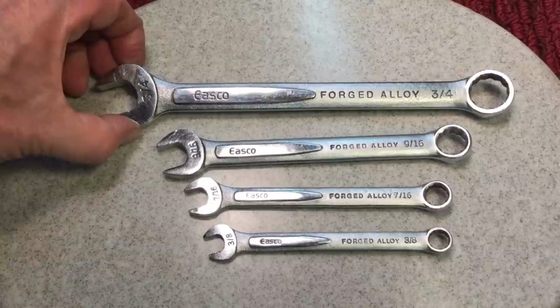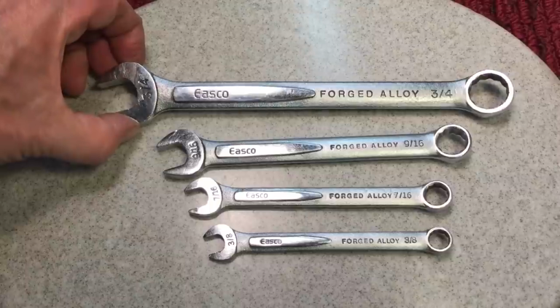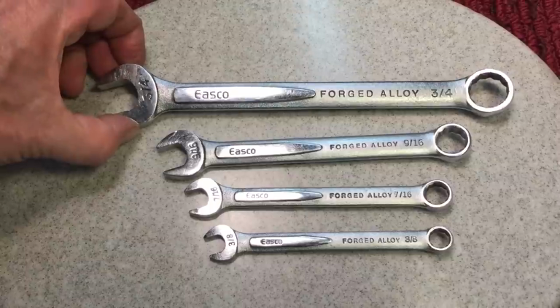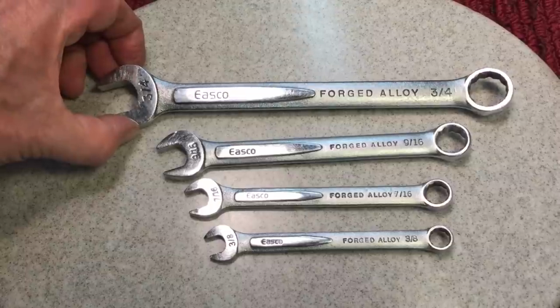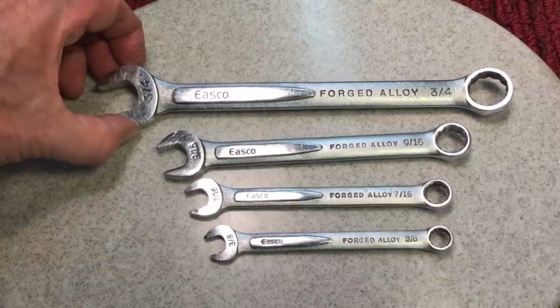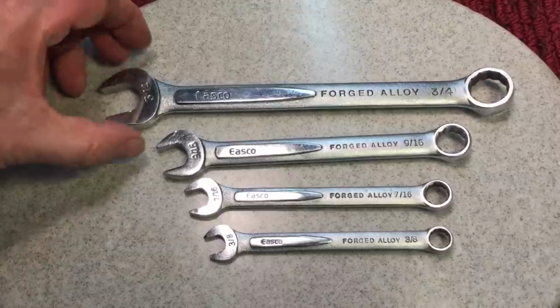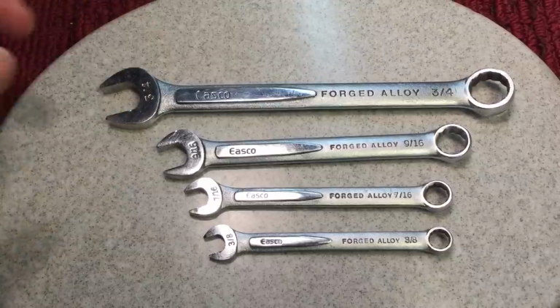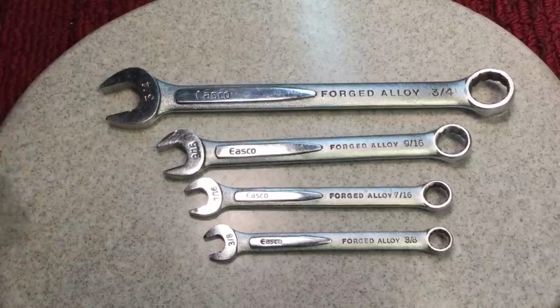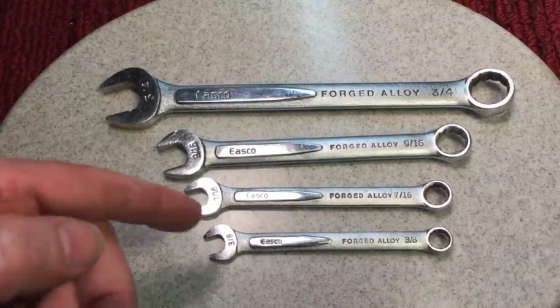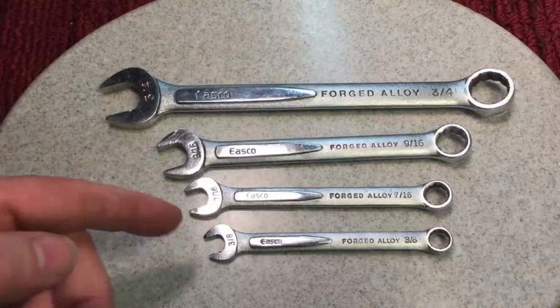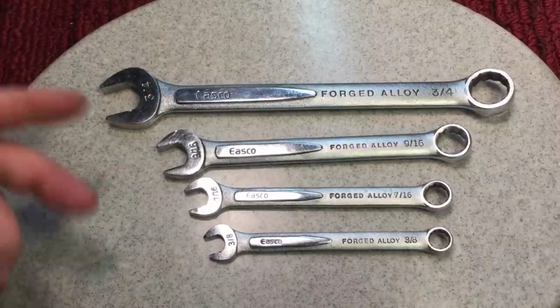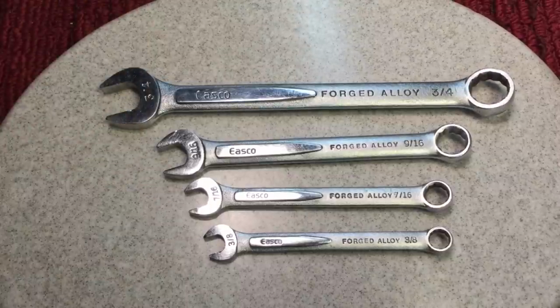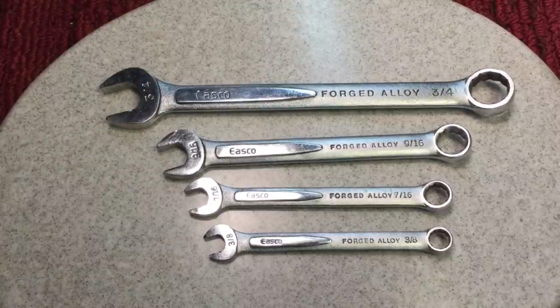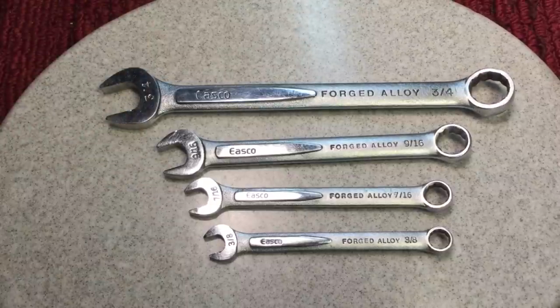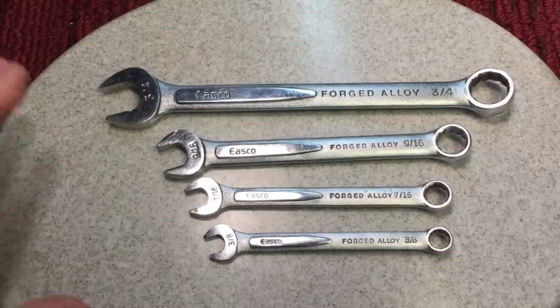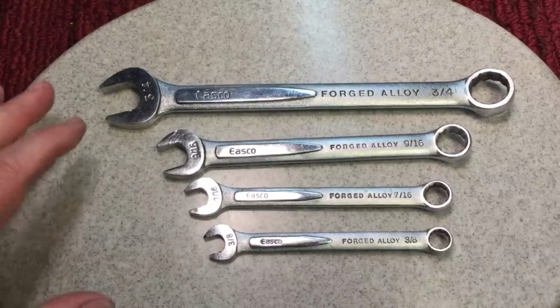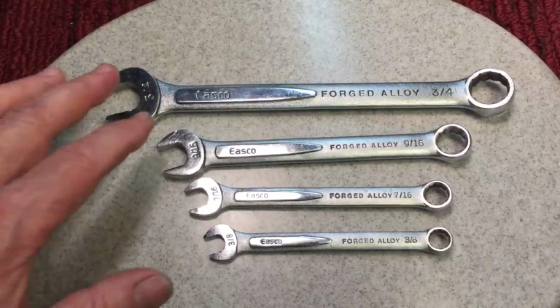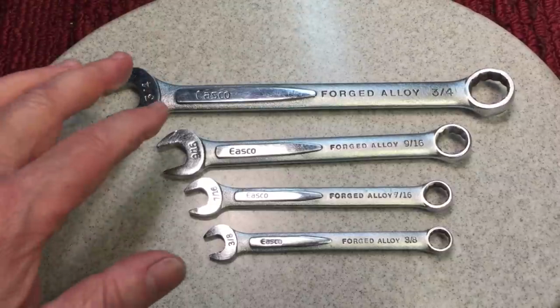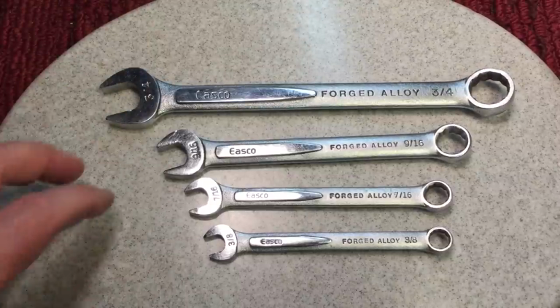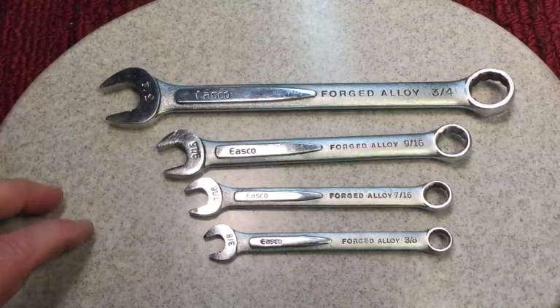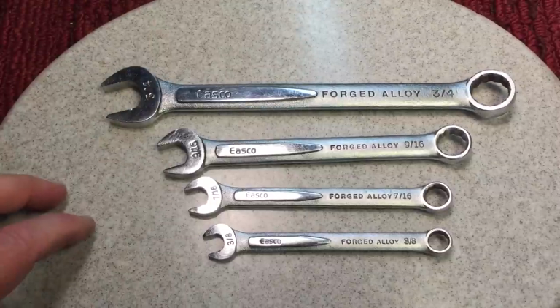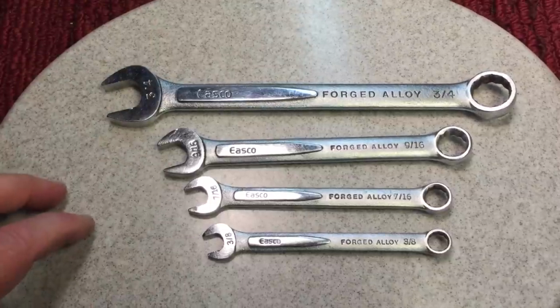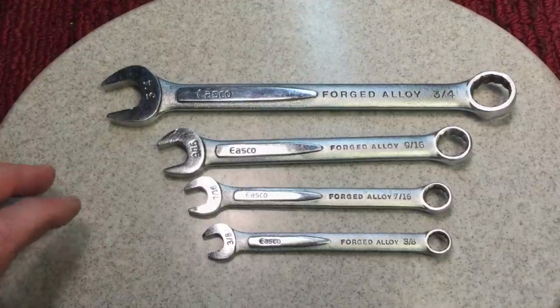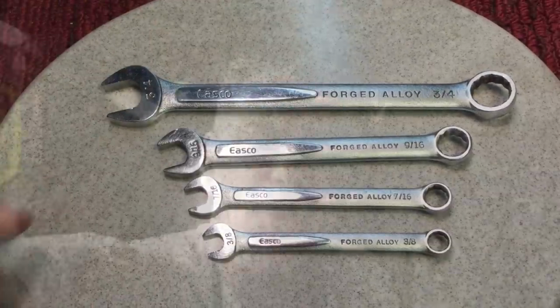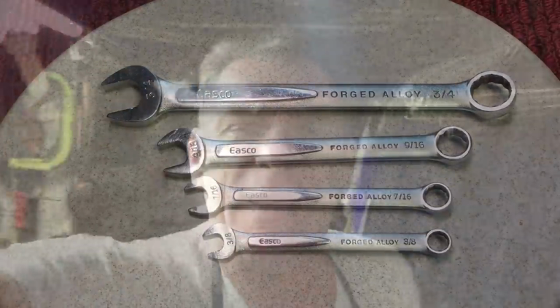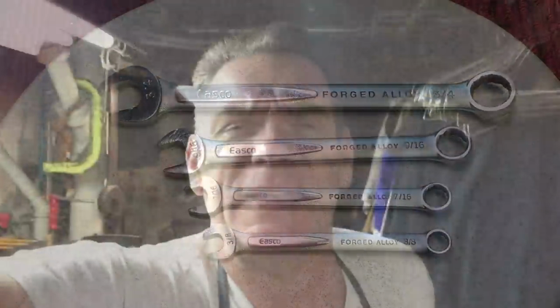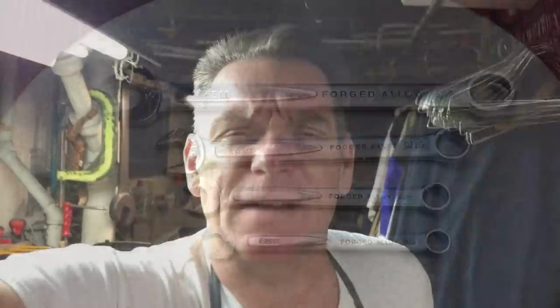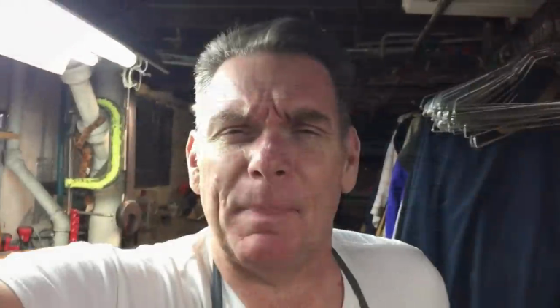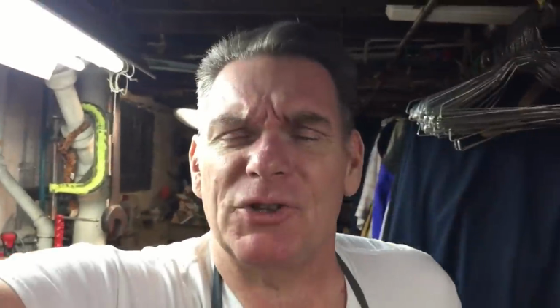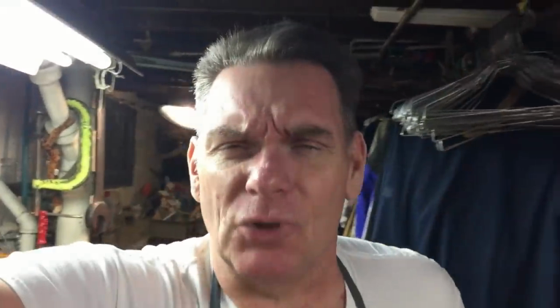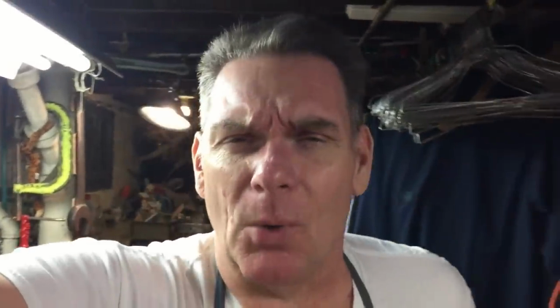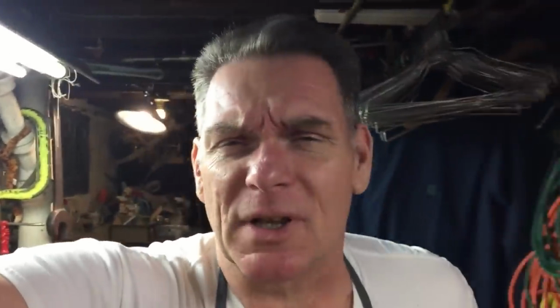What do you think of these wrenches? Pretty sweet looking wrenches, aren't they? I mean, just the design - I really like them. I want to know if anybody's ever seen these wrenches before, these type or anything with ISCO.